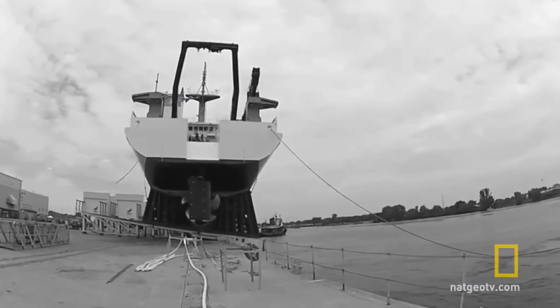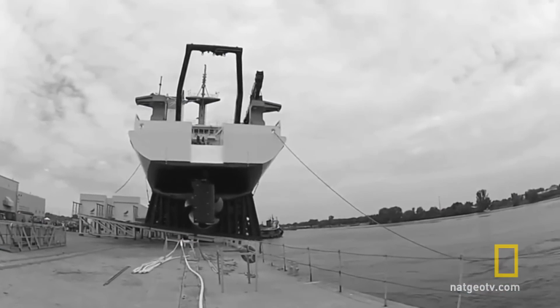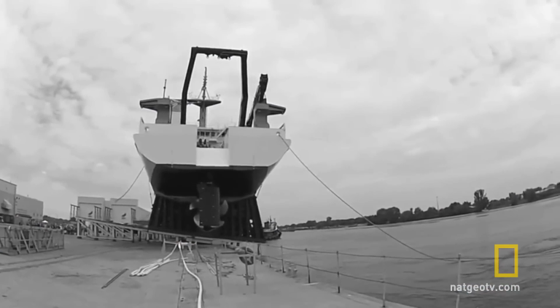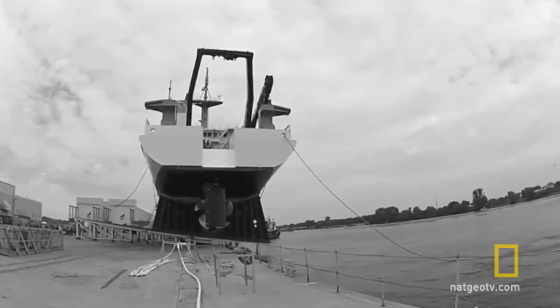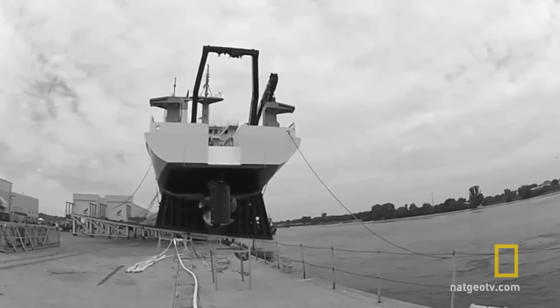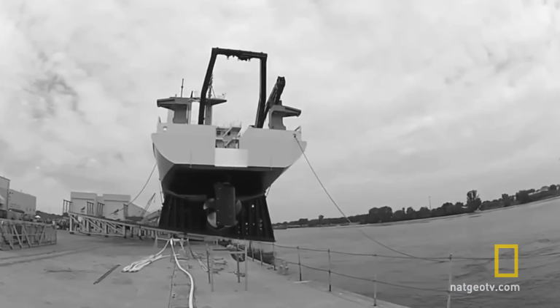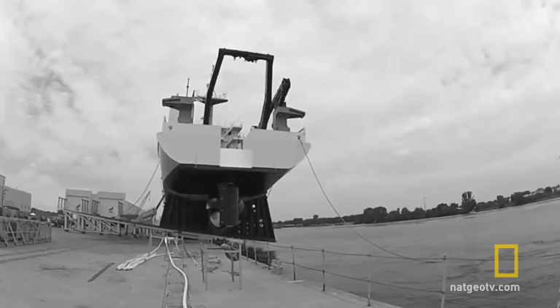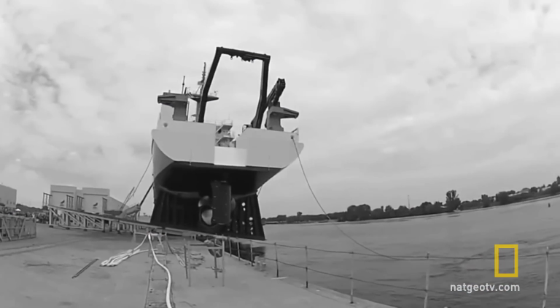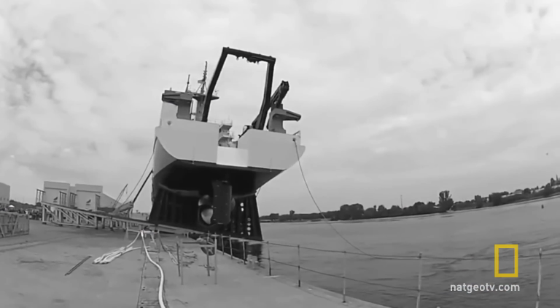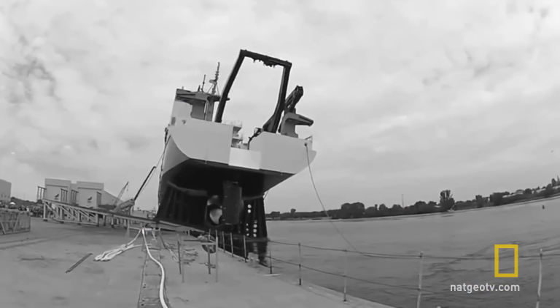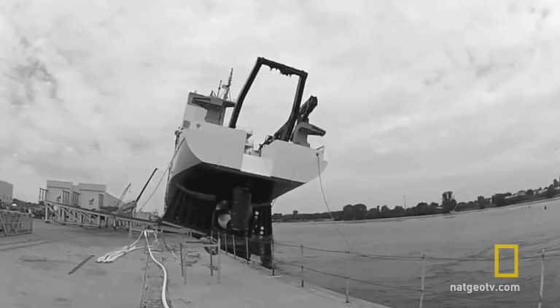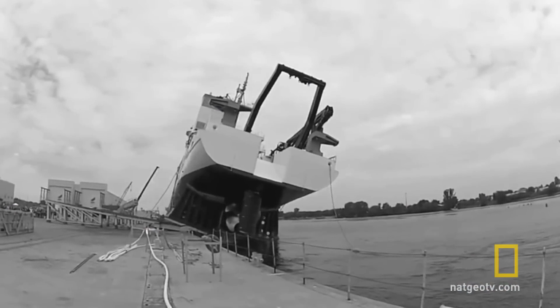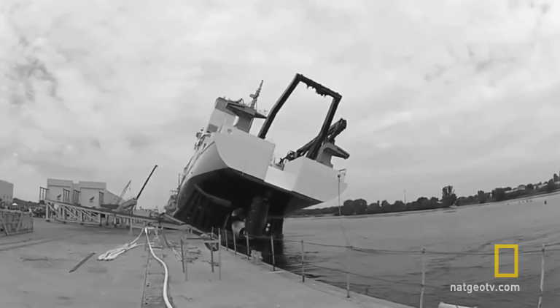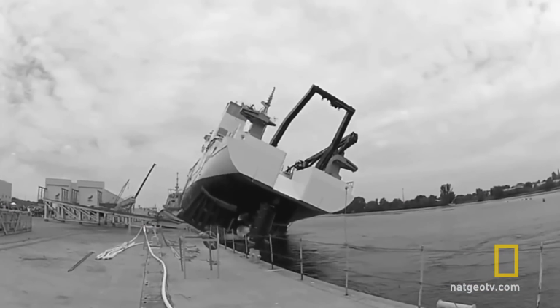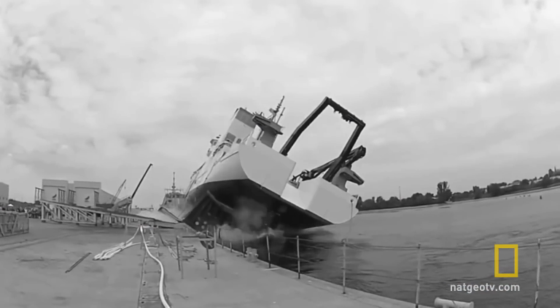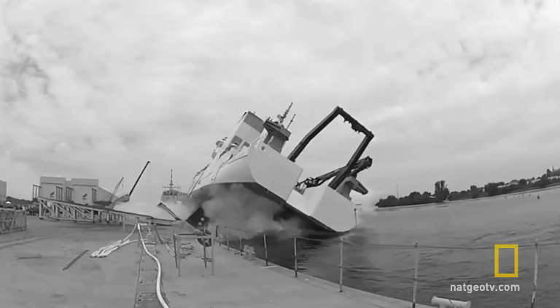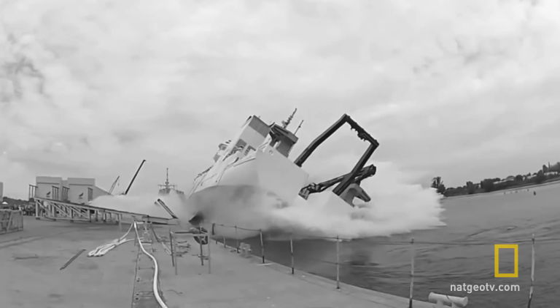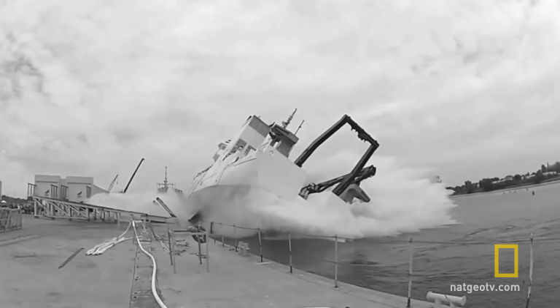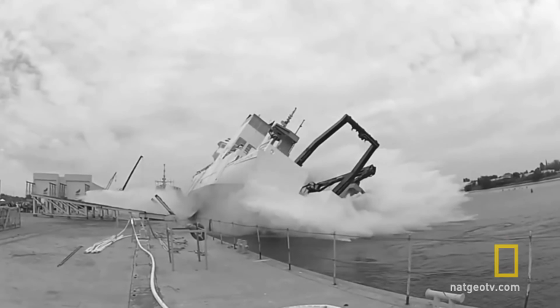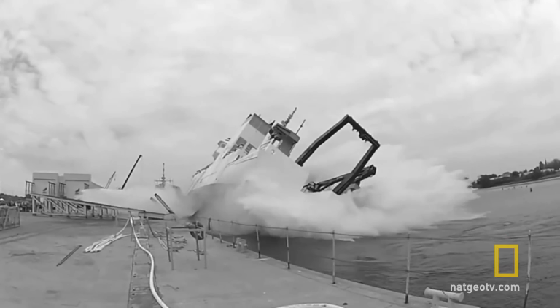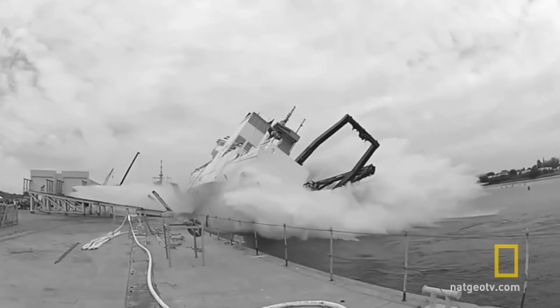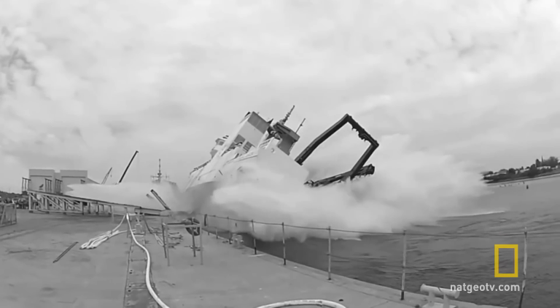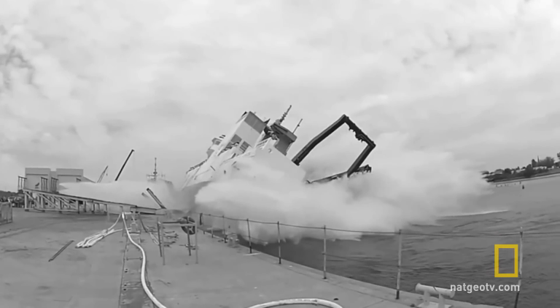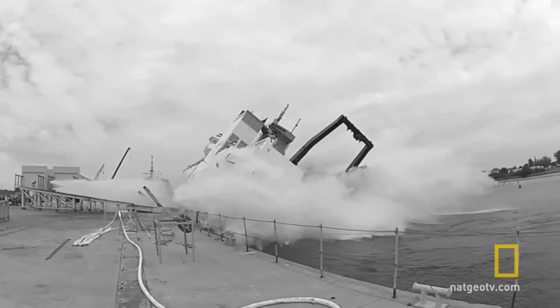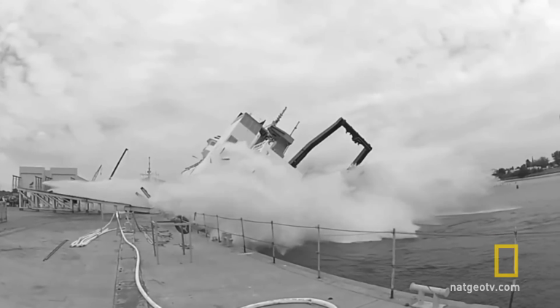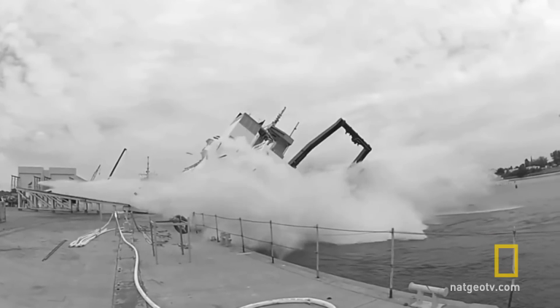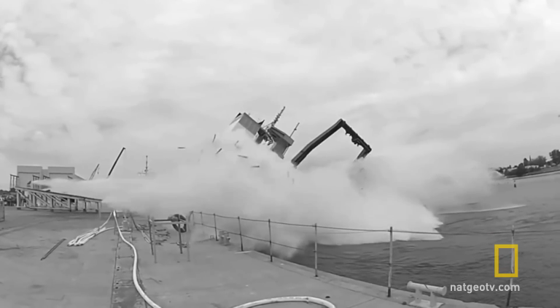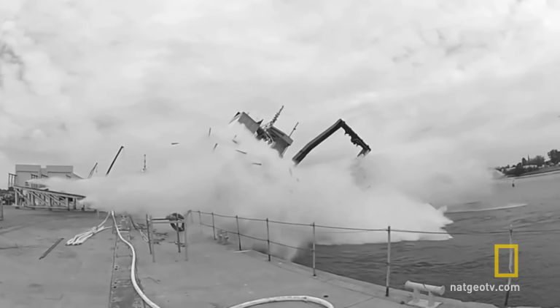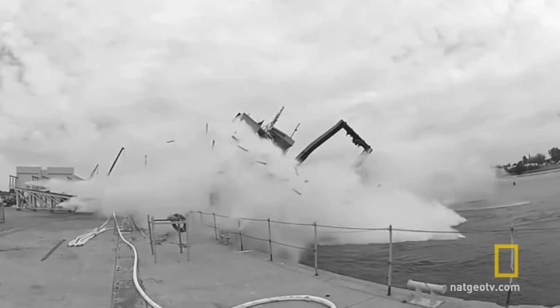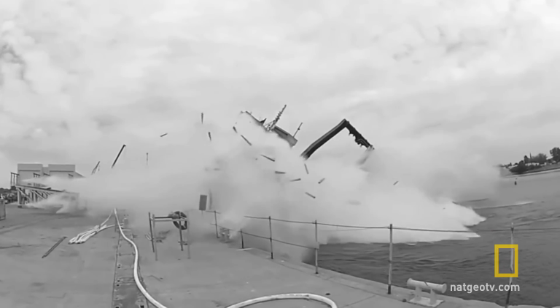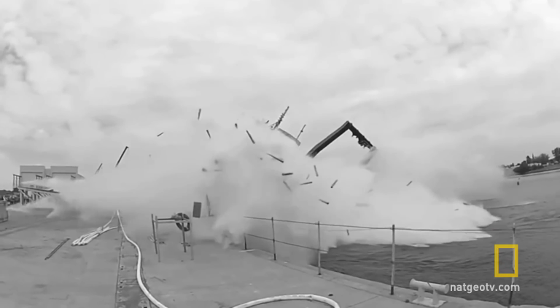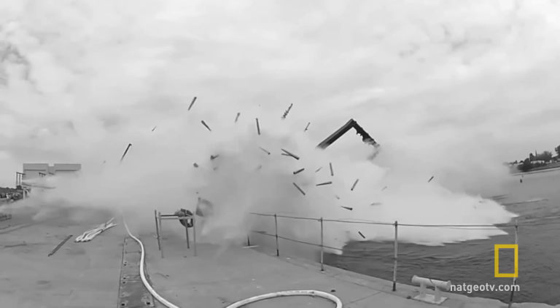Miraculously, despite the potentially lethal force of the blast, the camera person only suffered minor cuts and bruises.